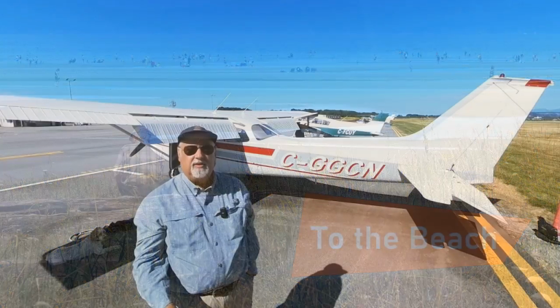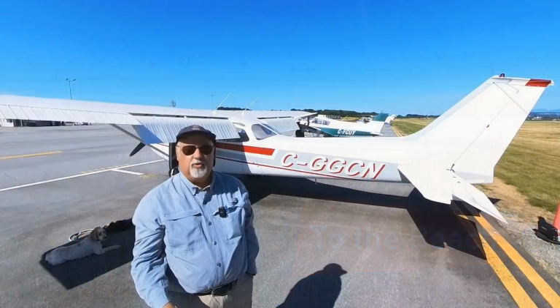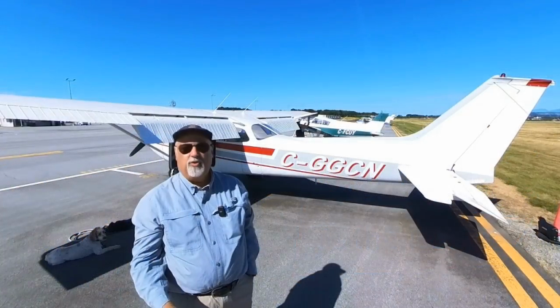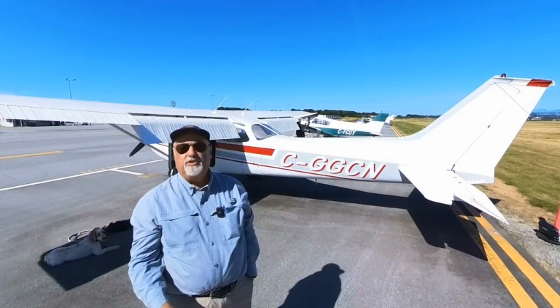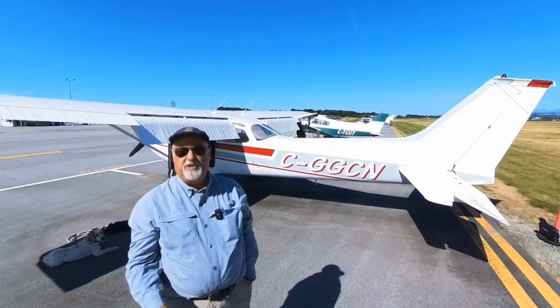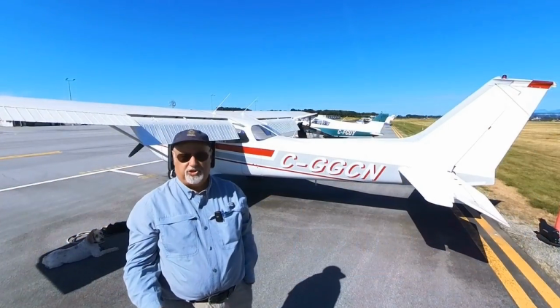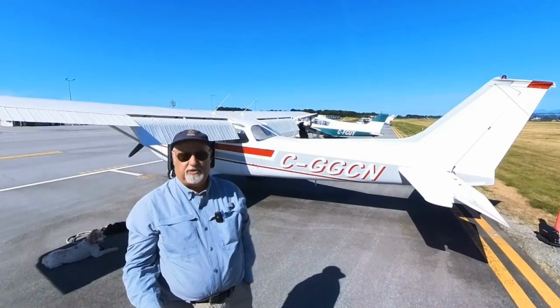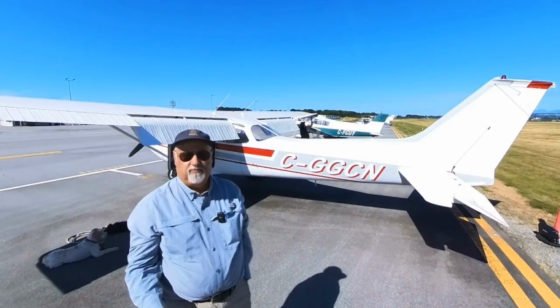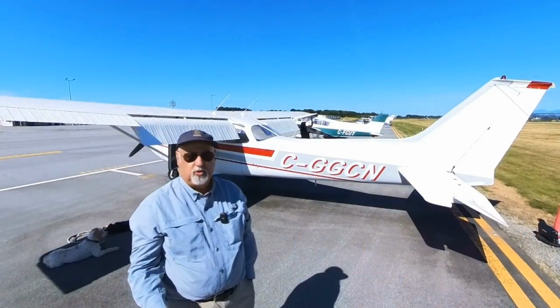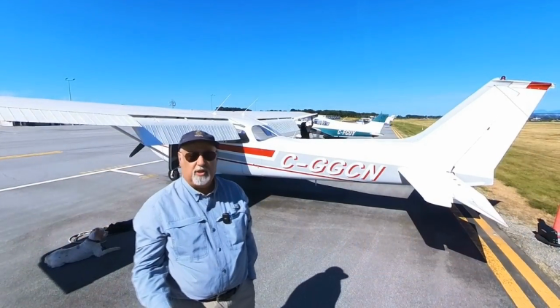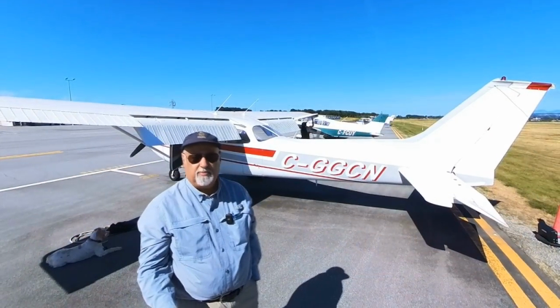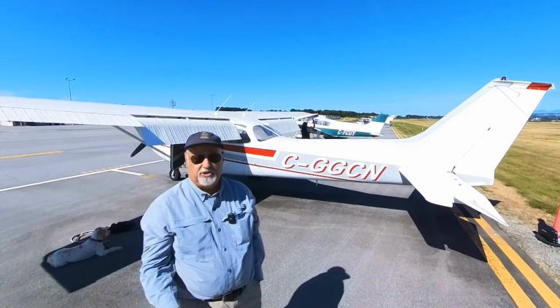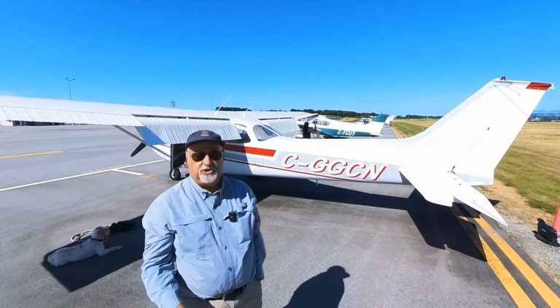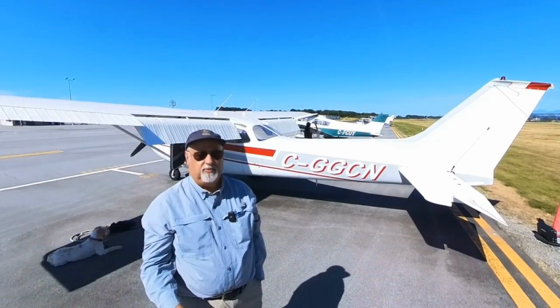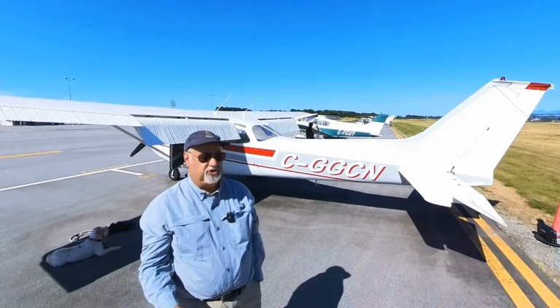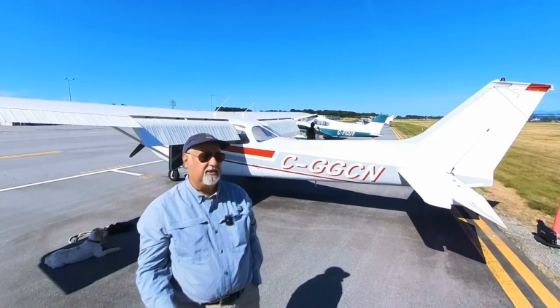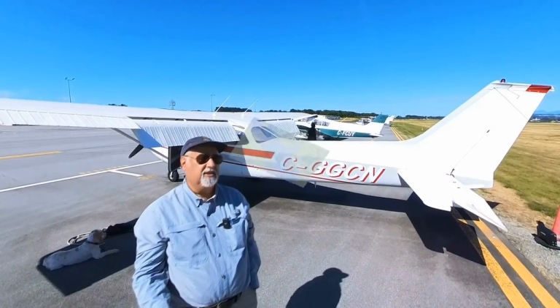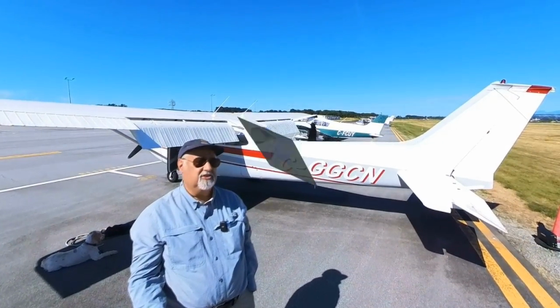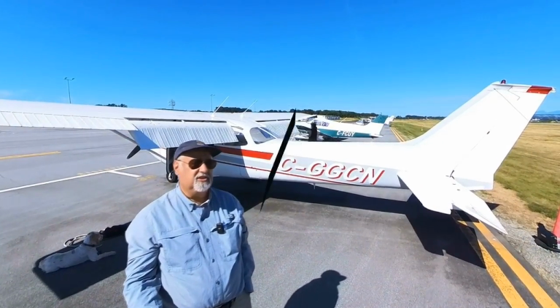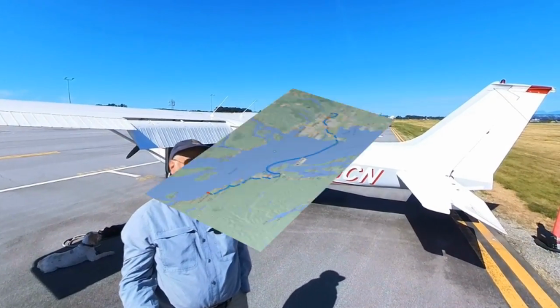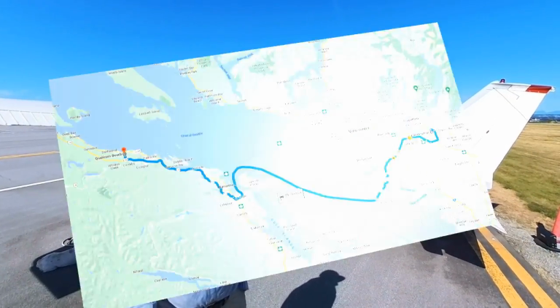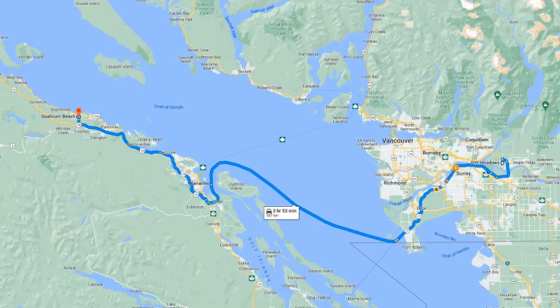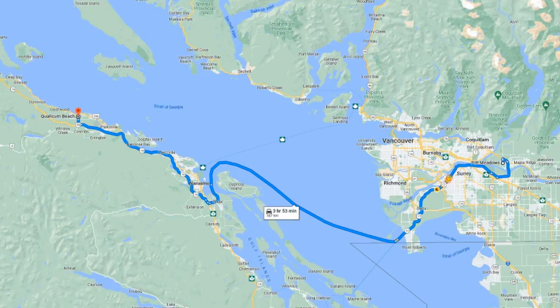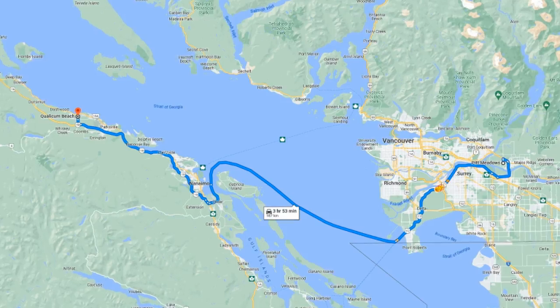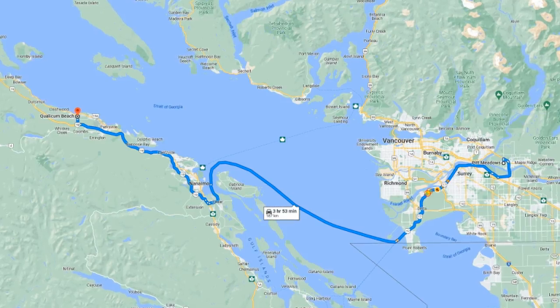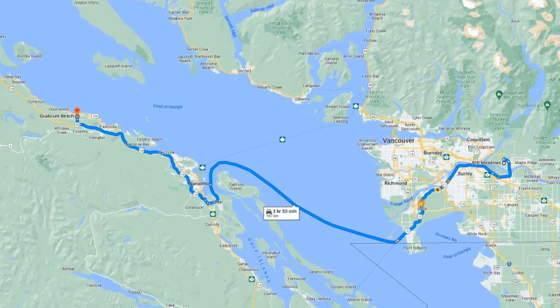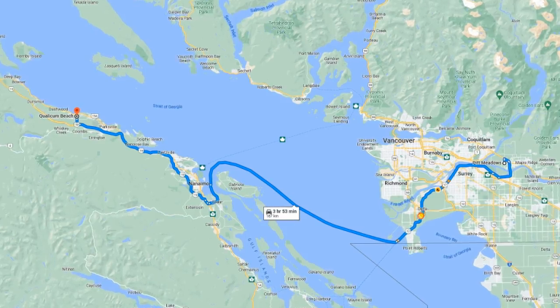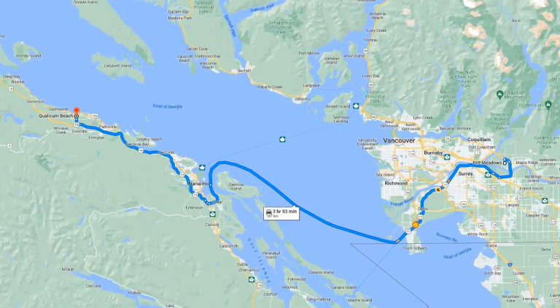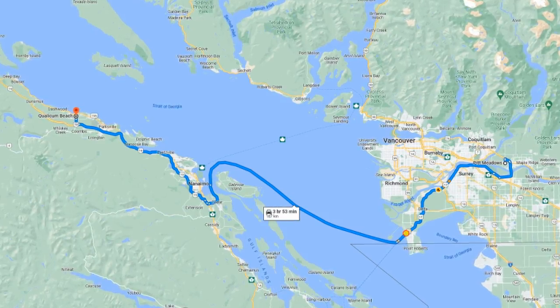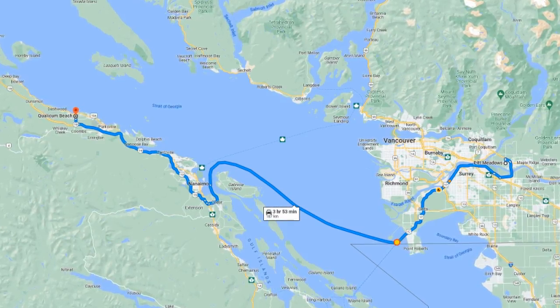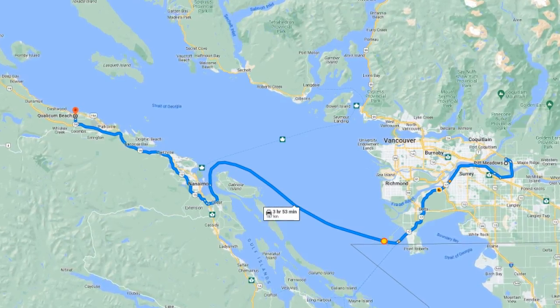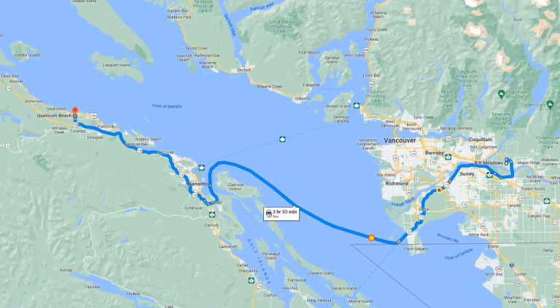We're going to the beach — Qualcomm Beach — which I think is the nicest beach in all of British Columbia.